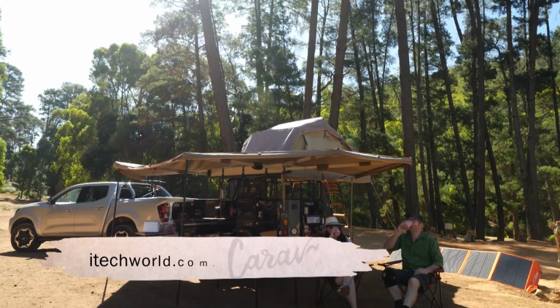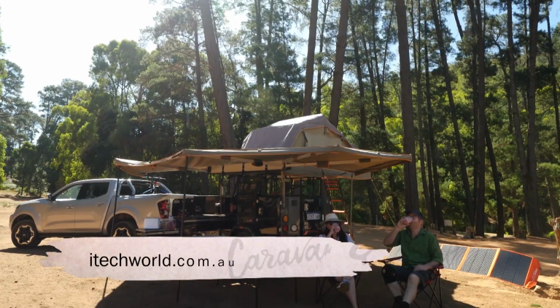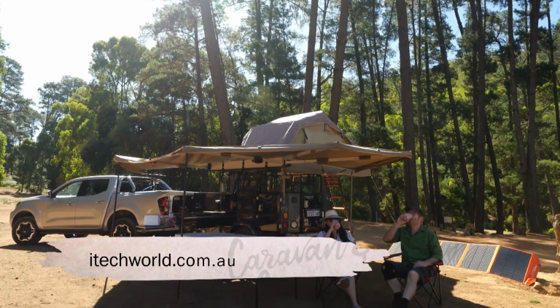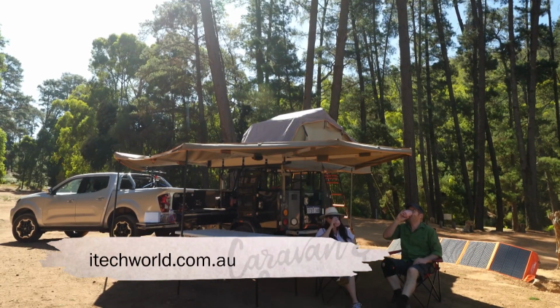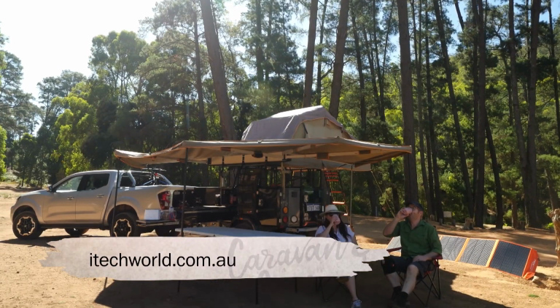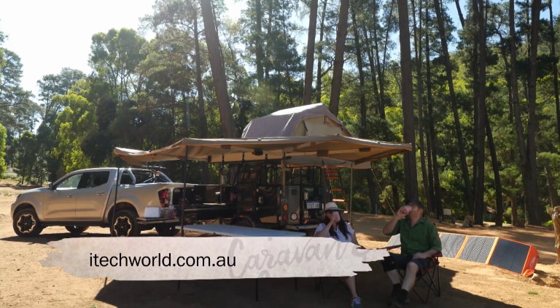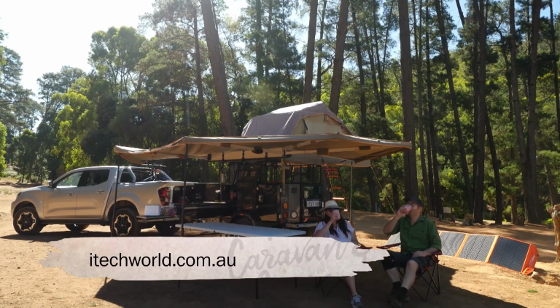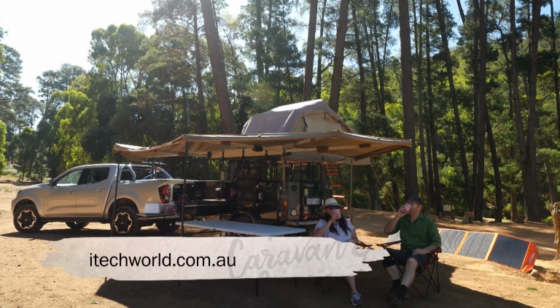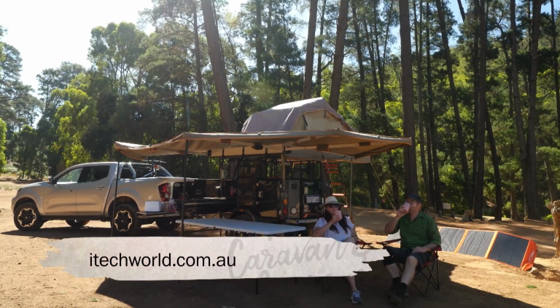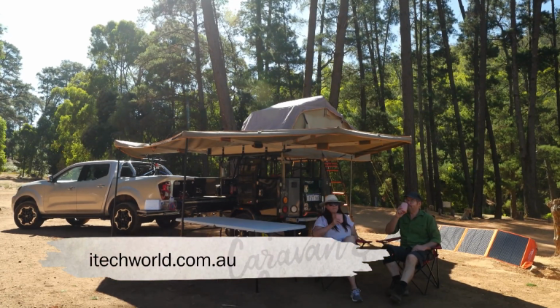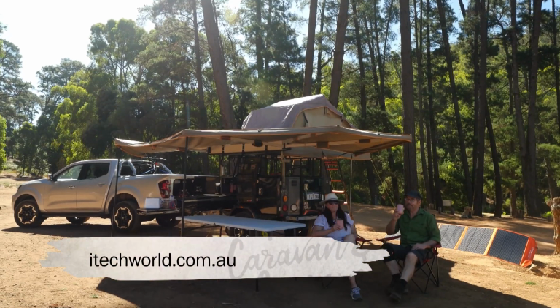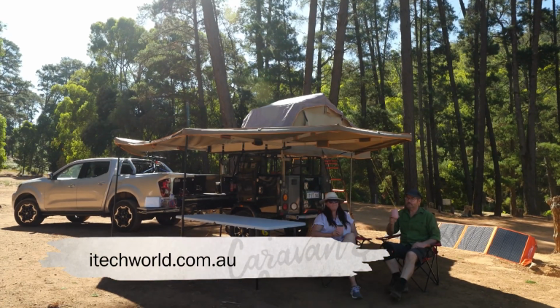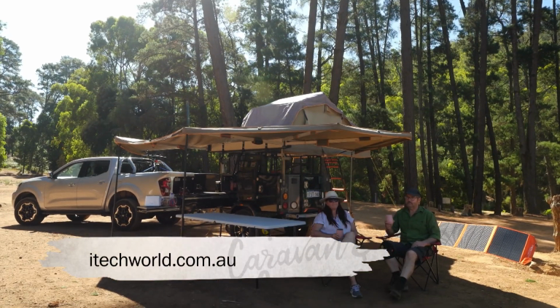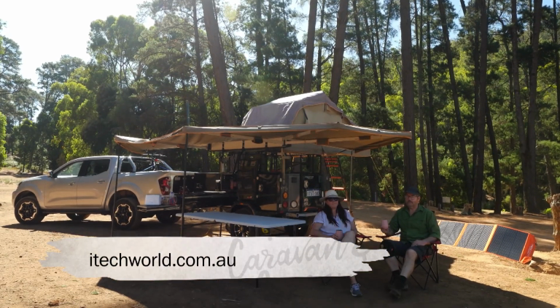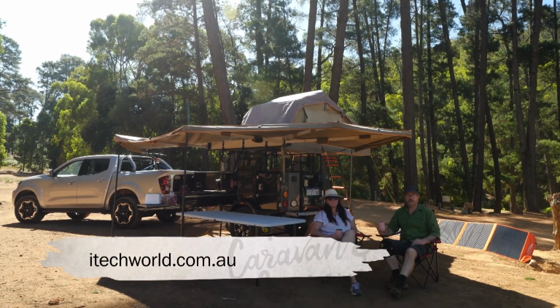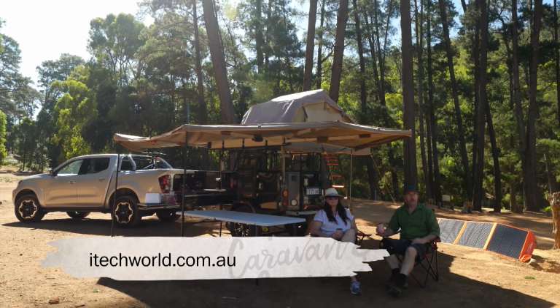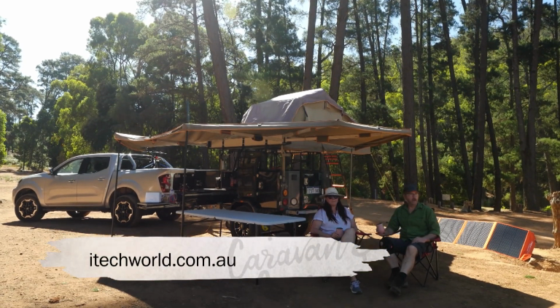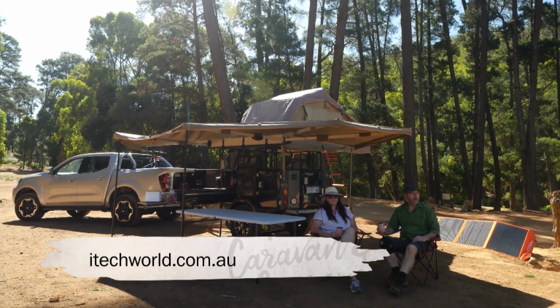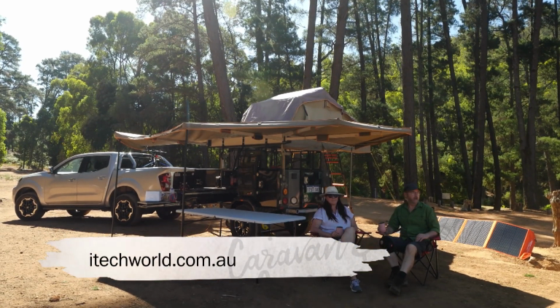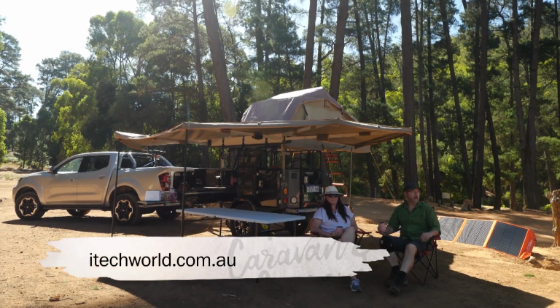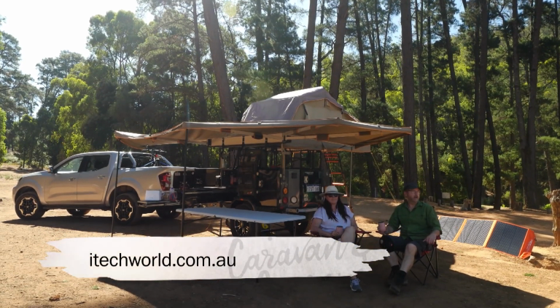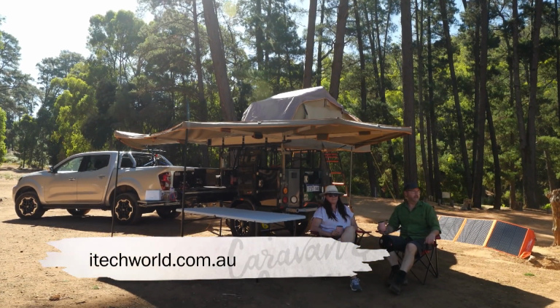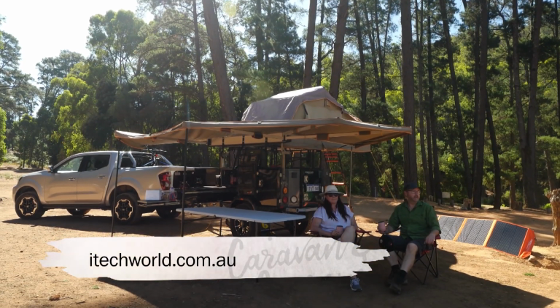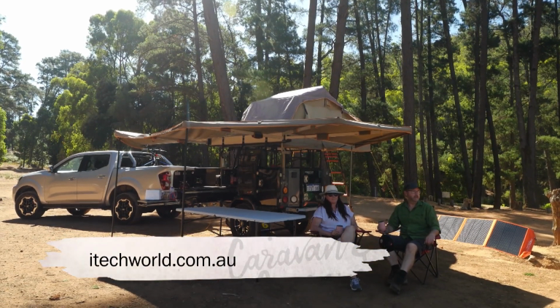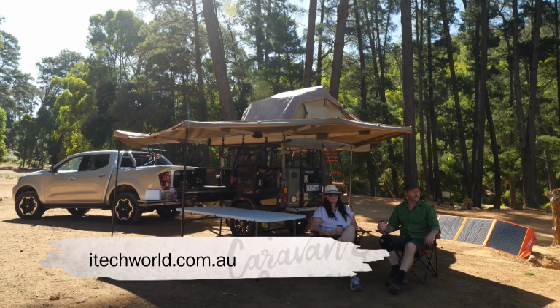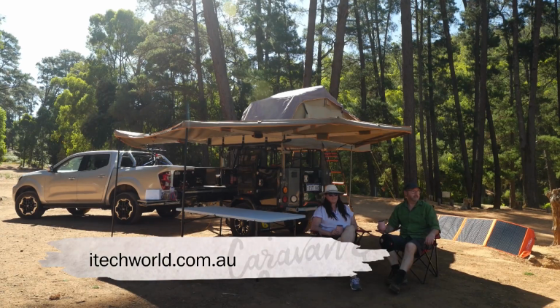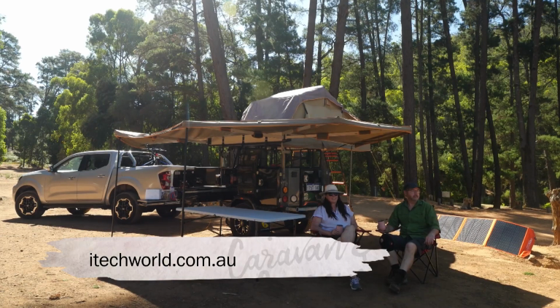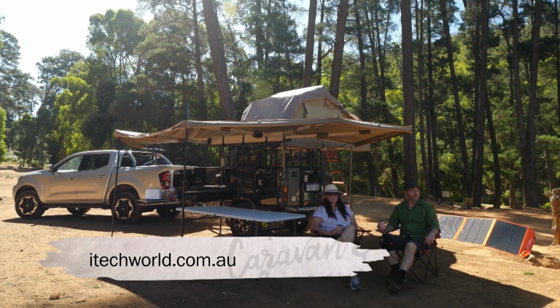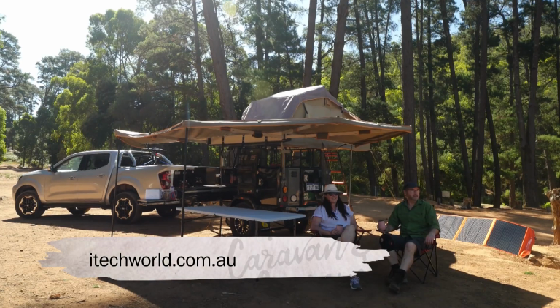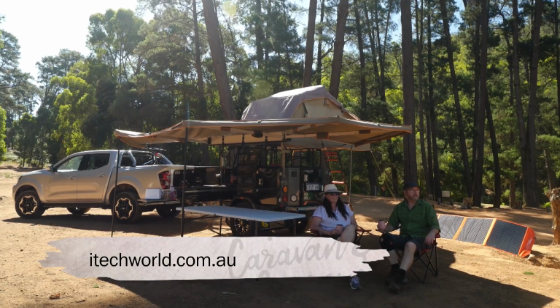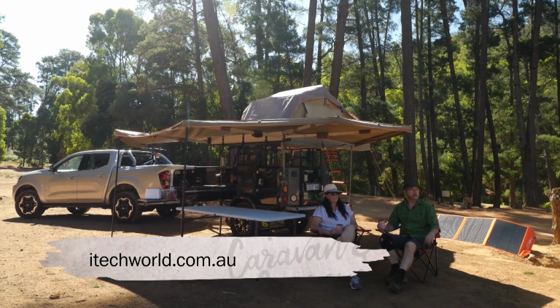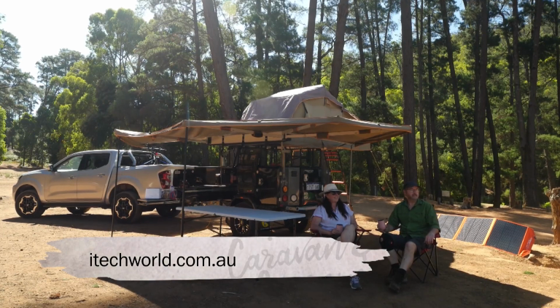Next week I'll take you through my campsite set up so you can see the benefits of my electrical upgrade.